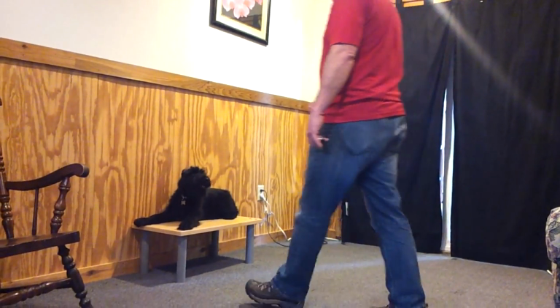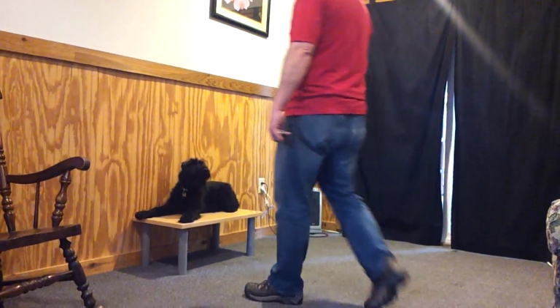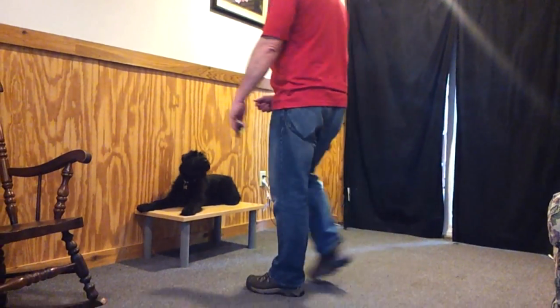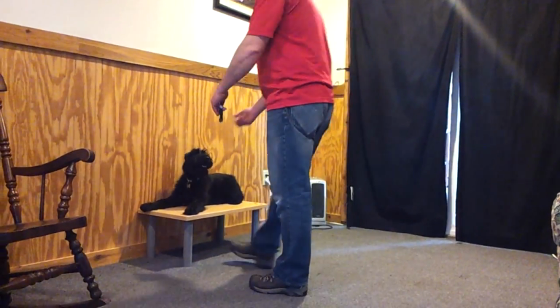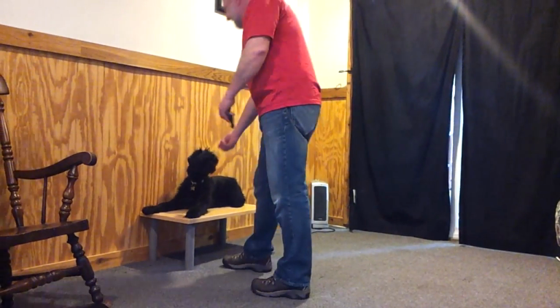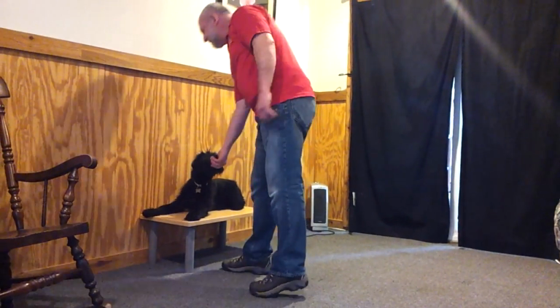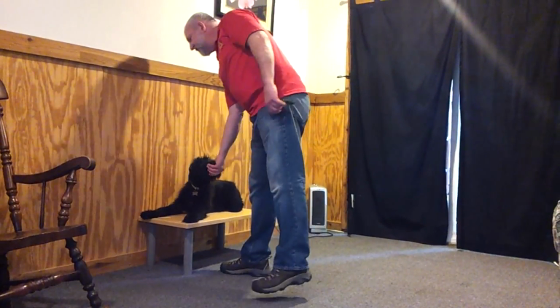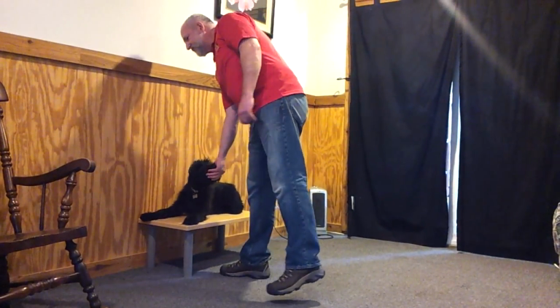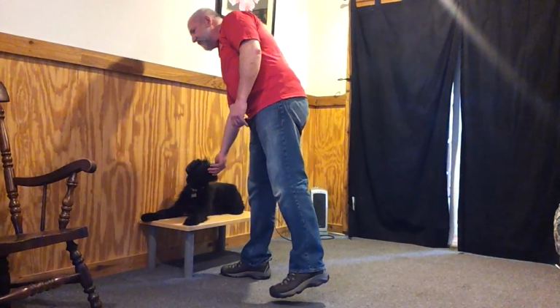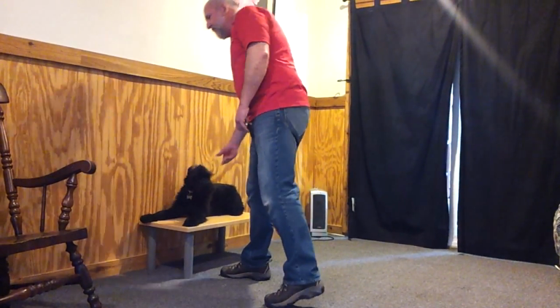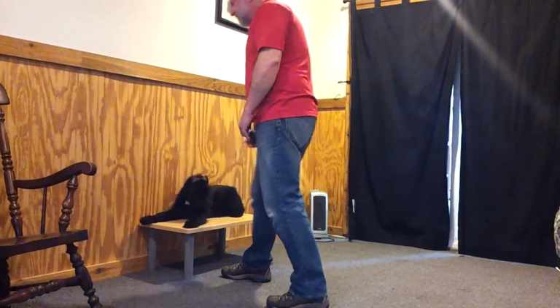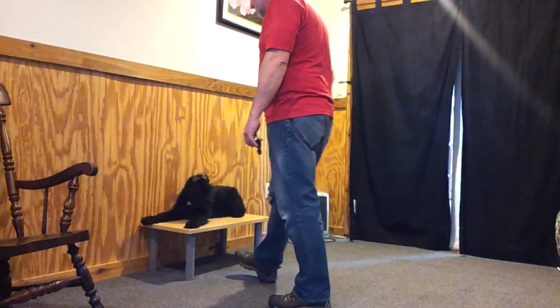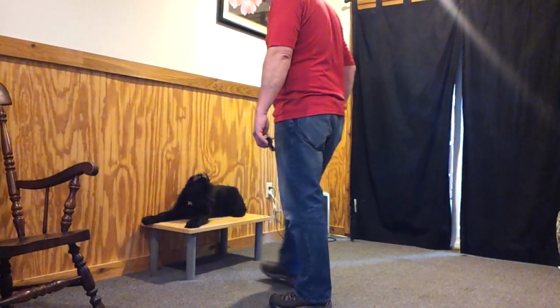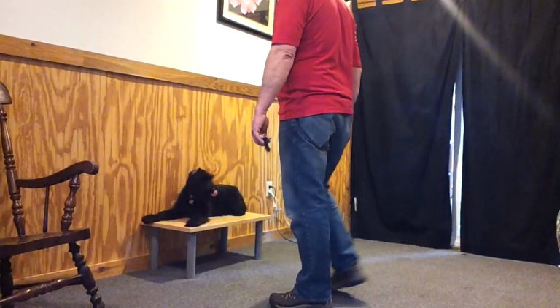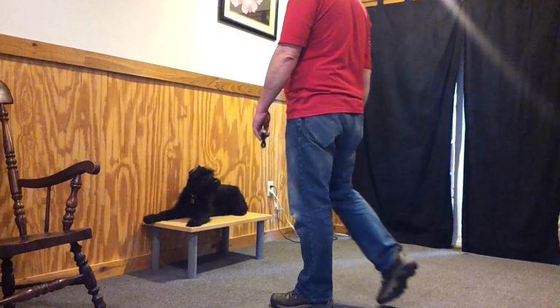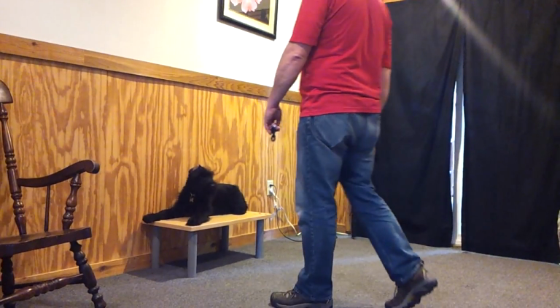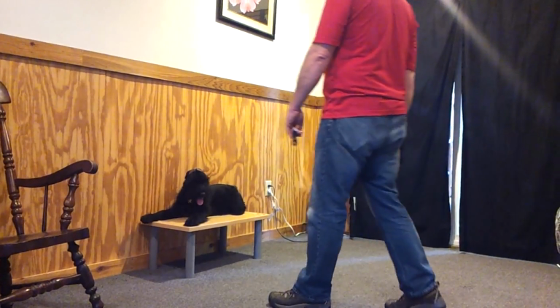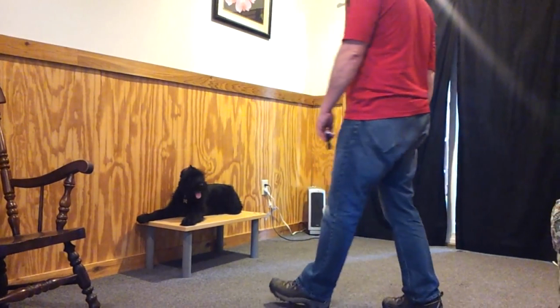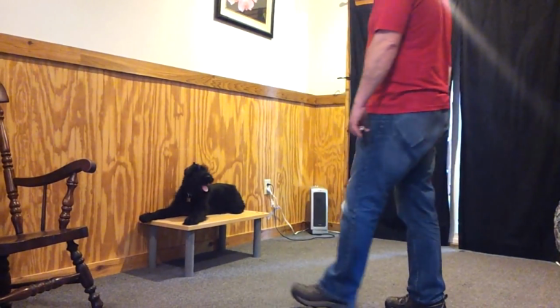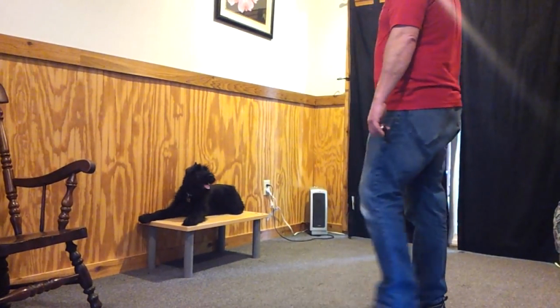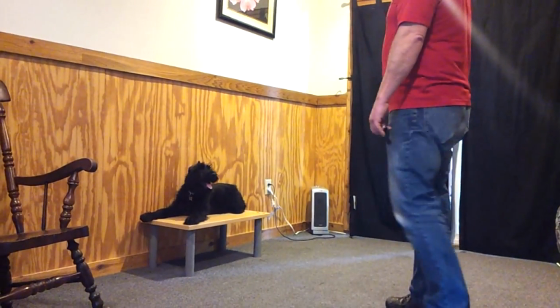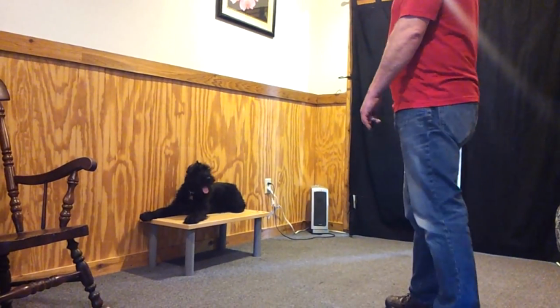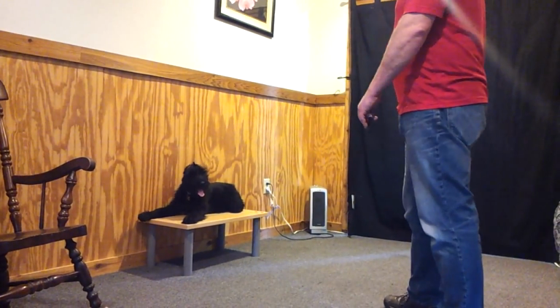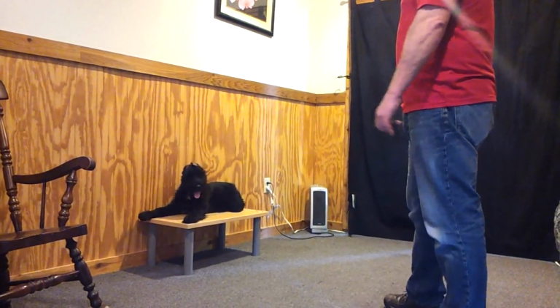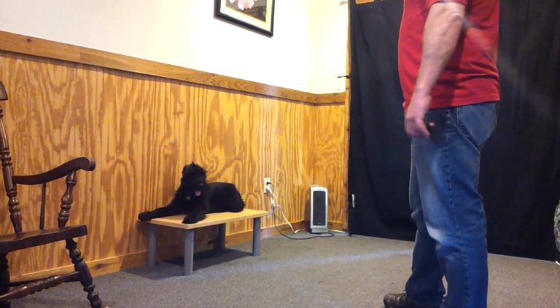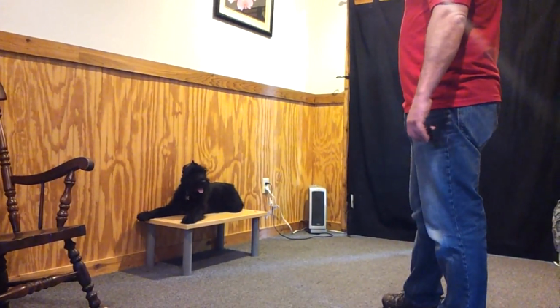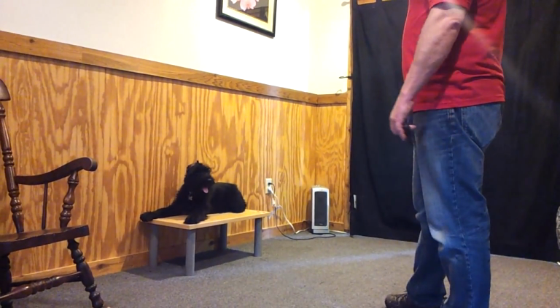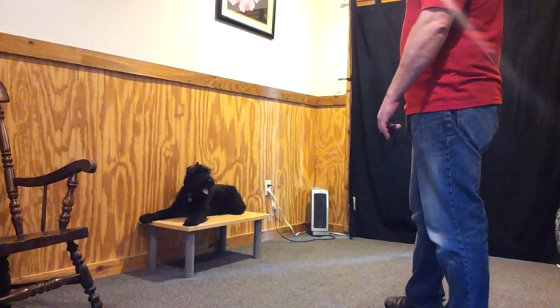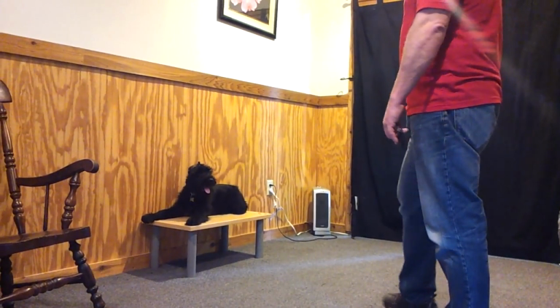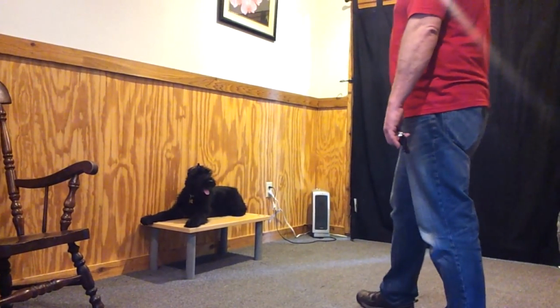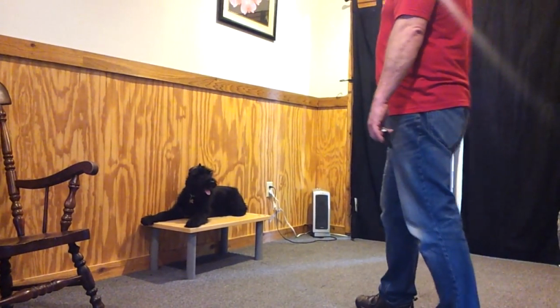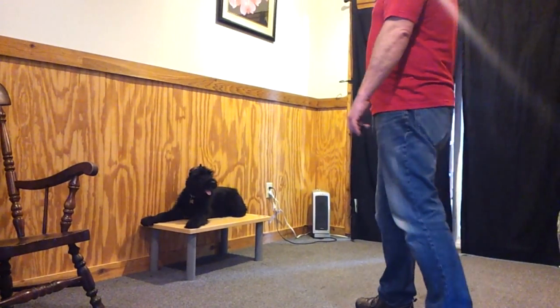Sit stays and down stays are simply a function of how long will you wait in between commands, and will you let me get far away?